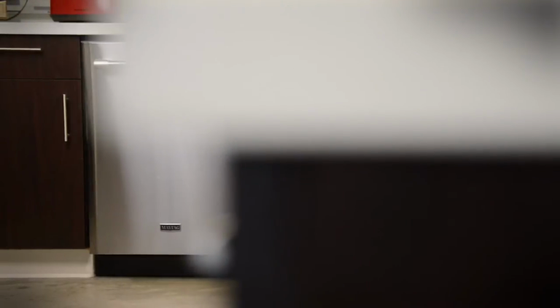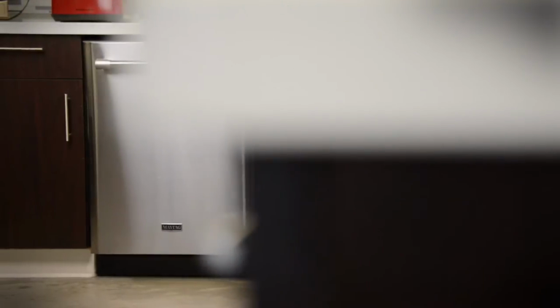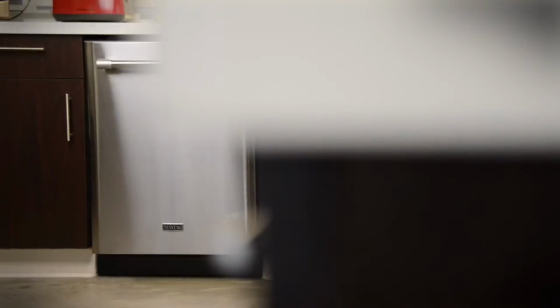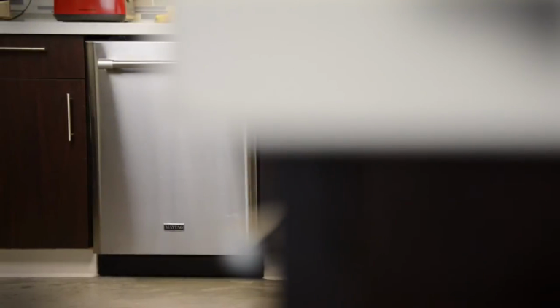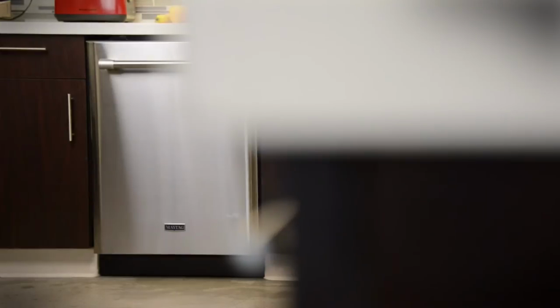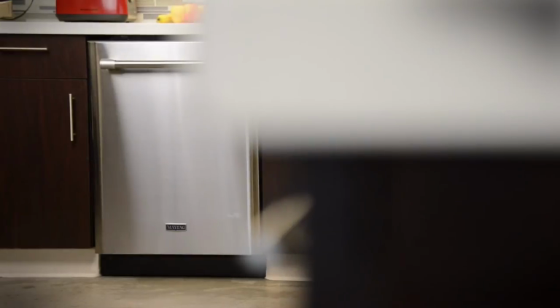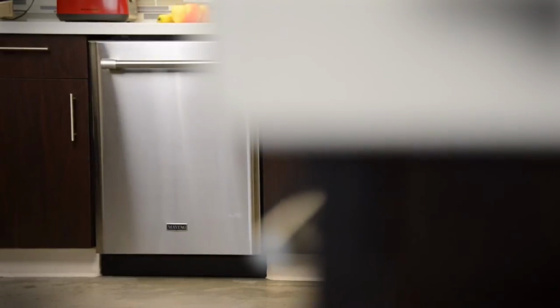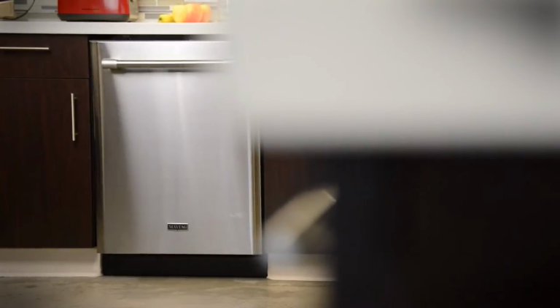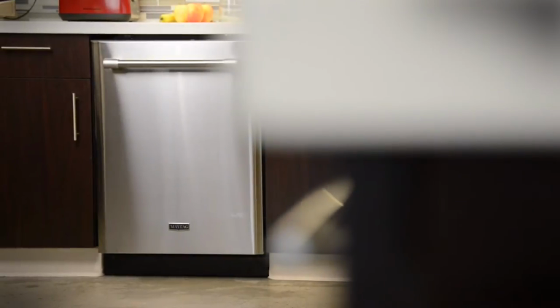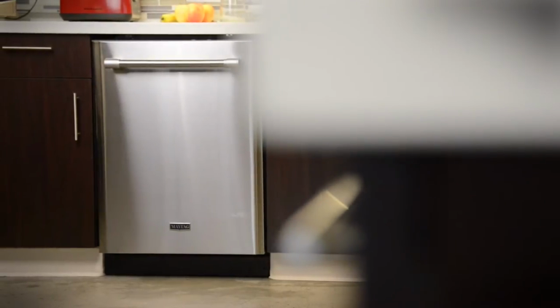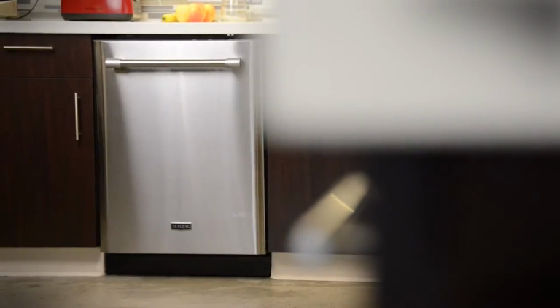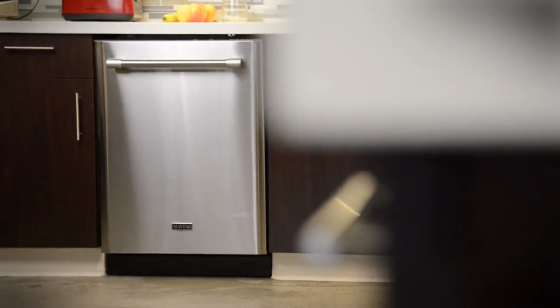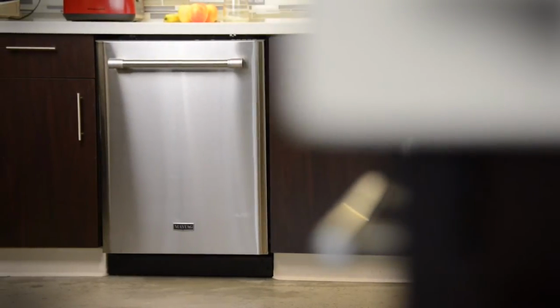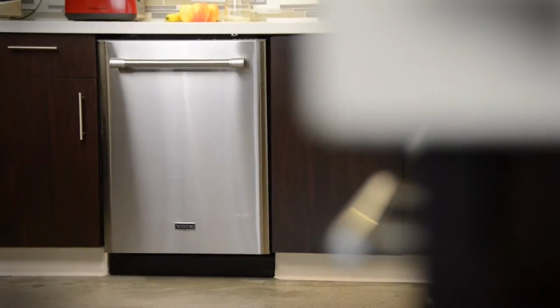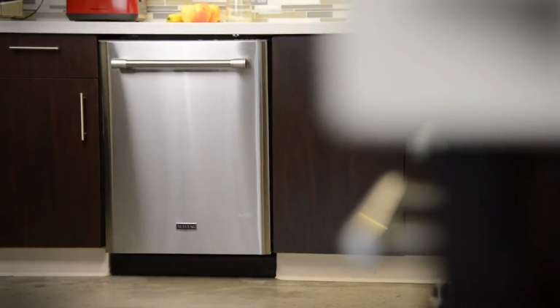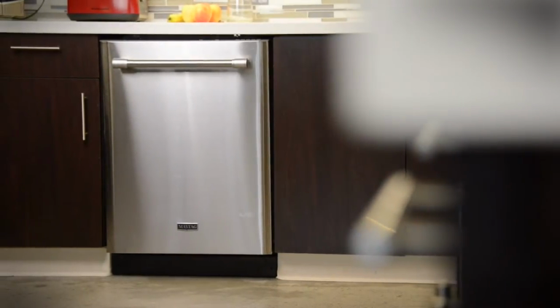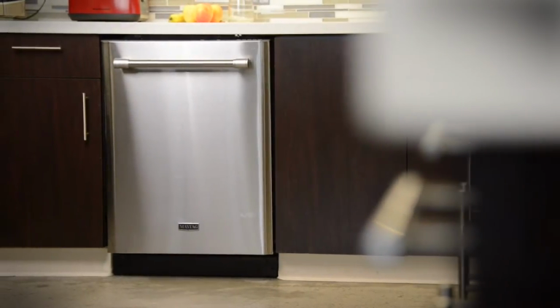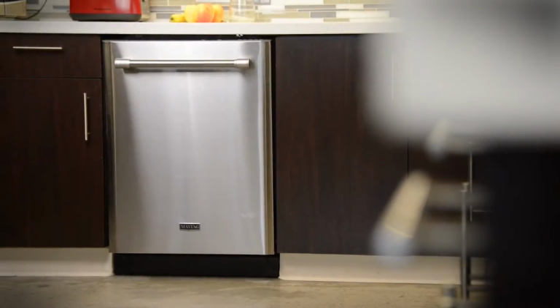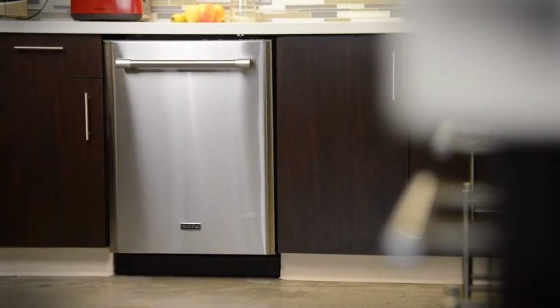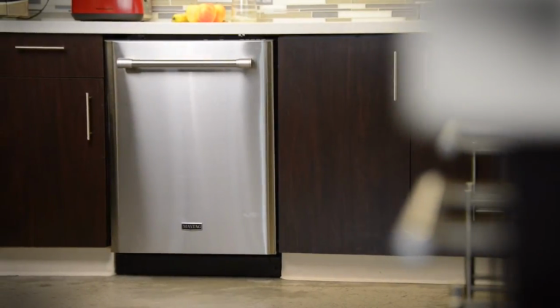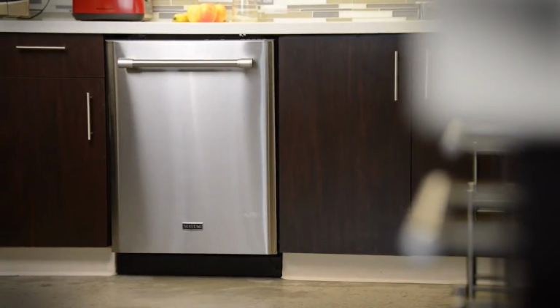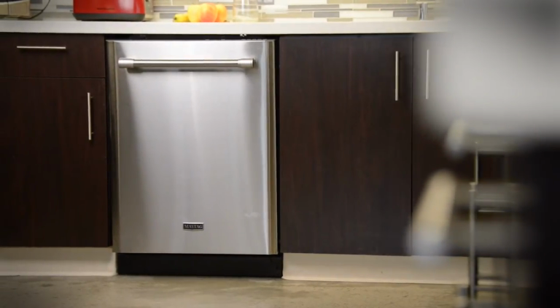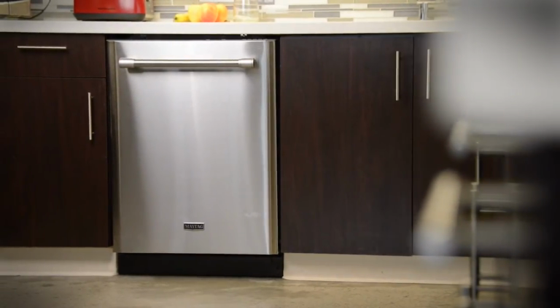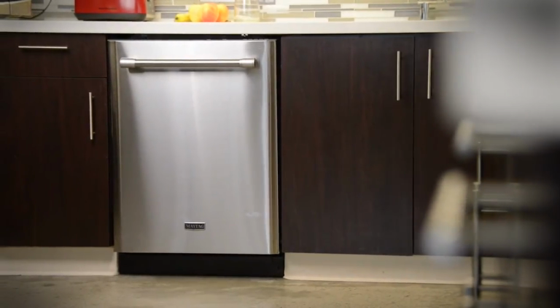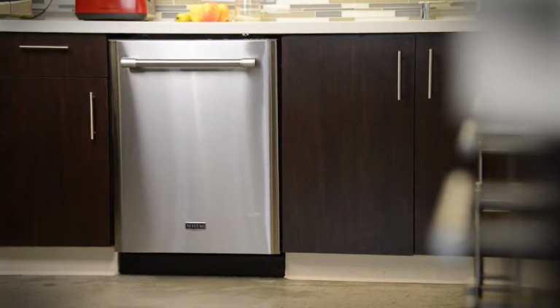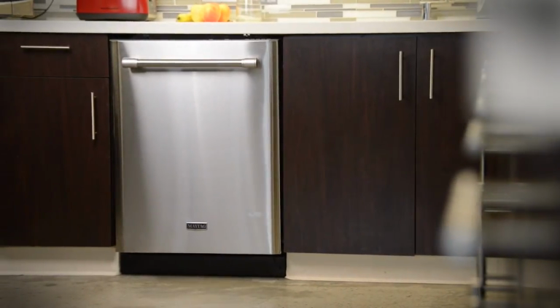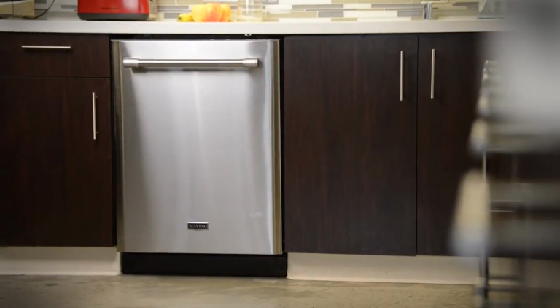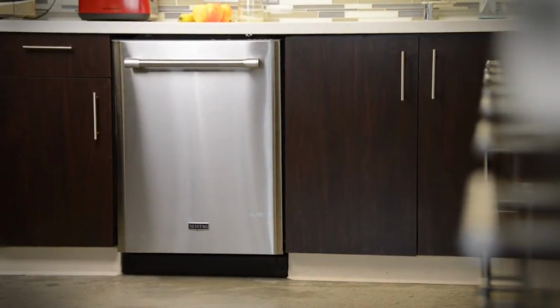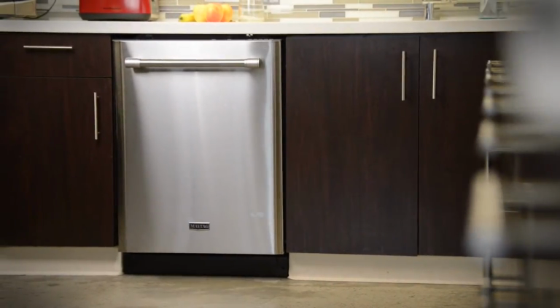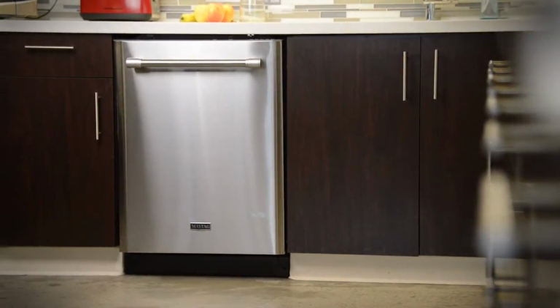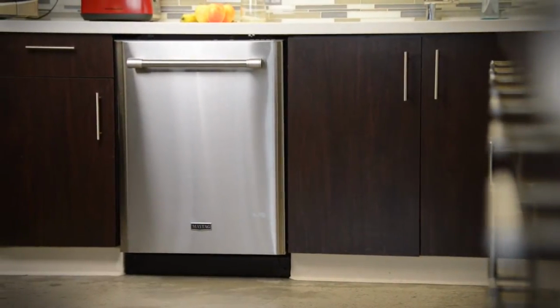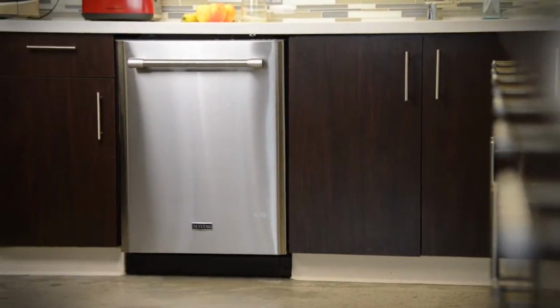Modern dishwashers are often so quiet you can't even tell they're running. Case in point, the Maytag Top Control Dishwasher.